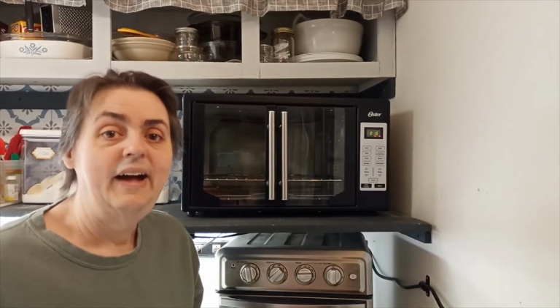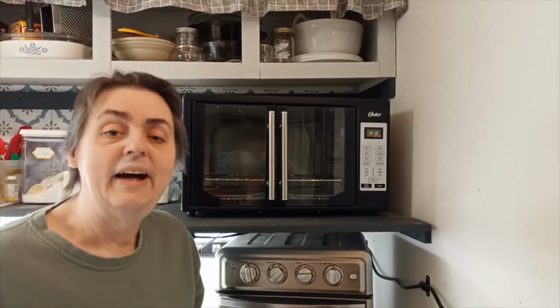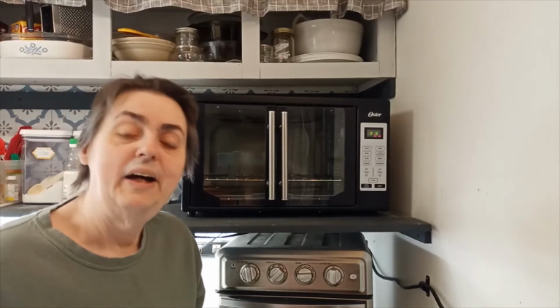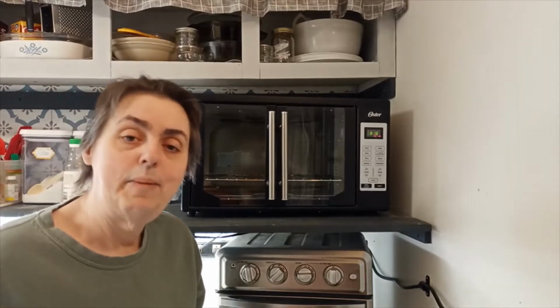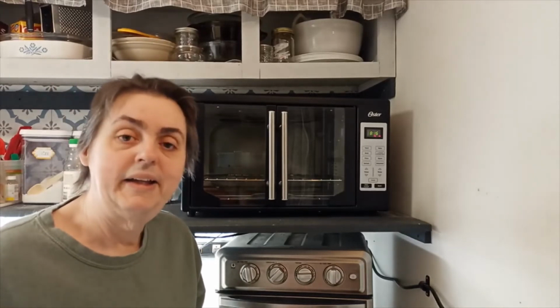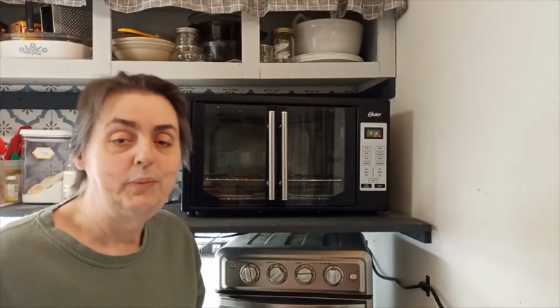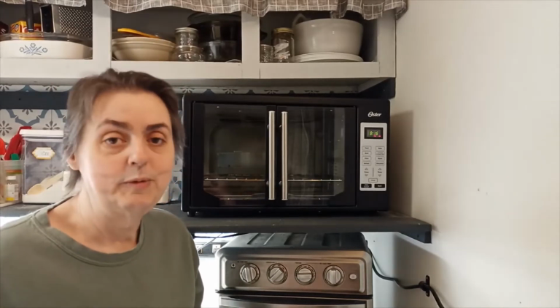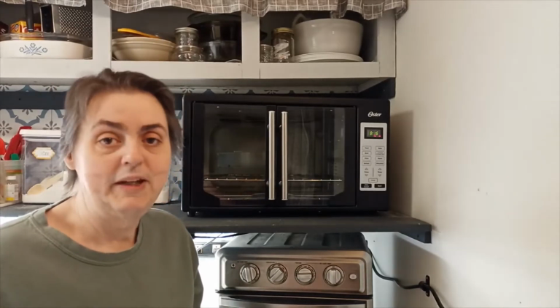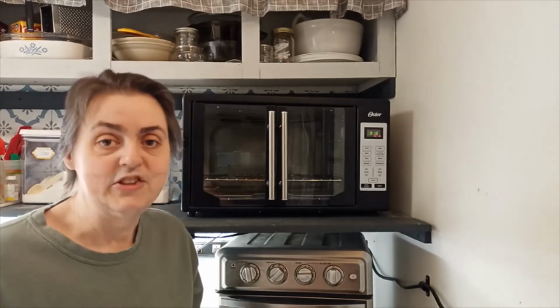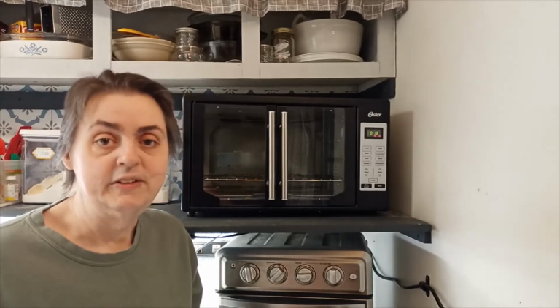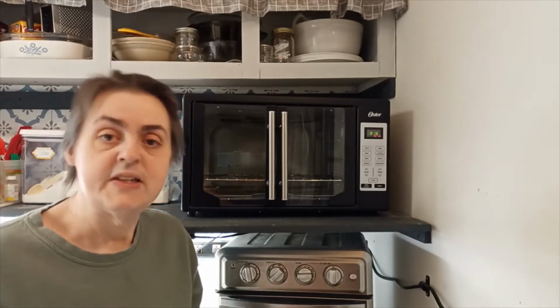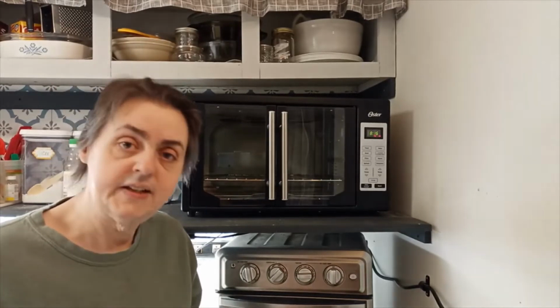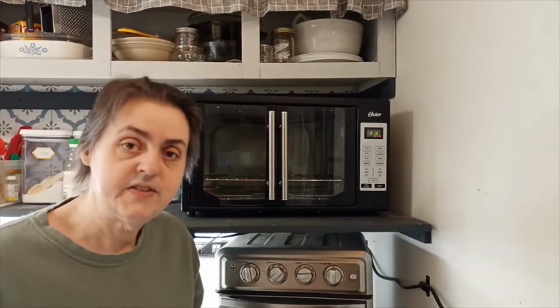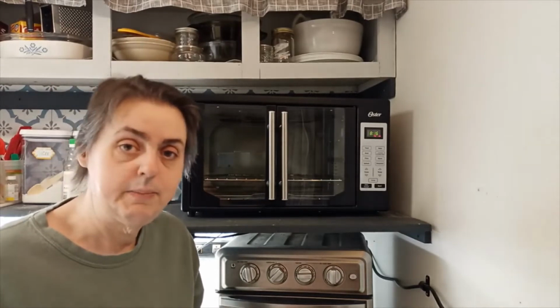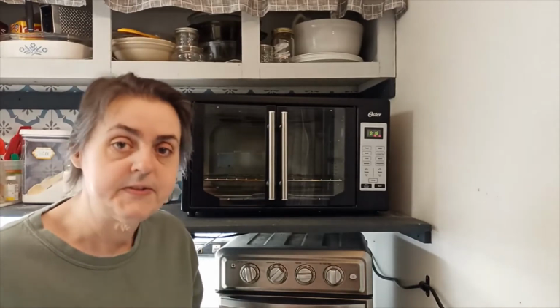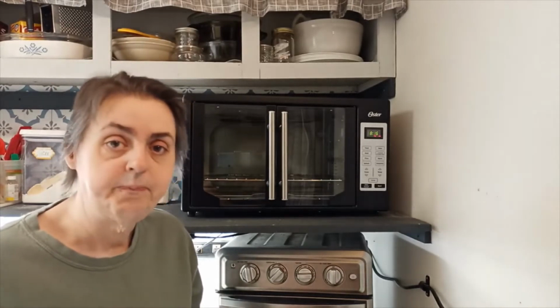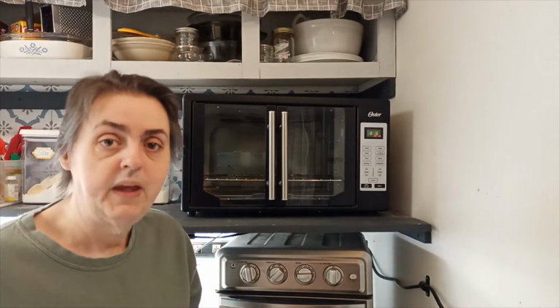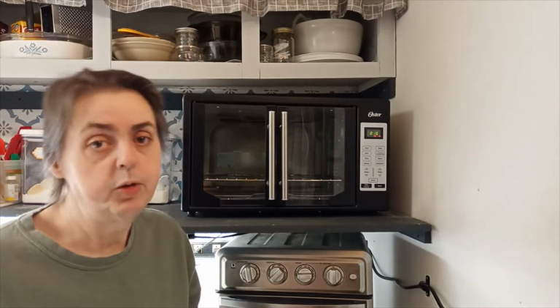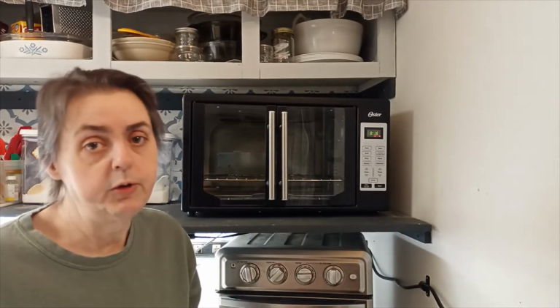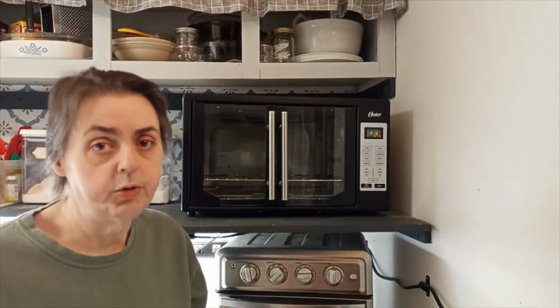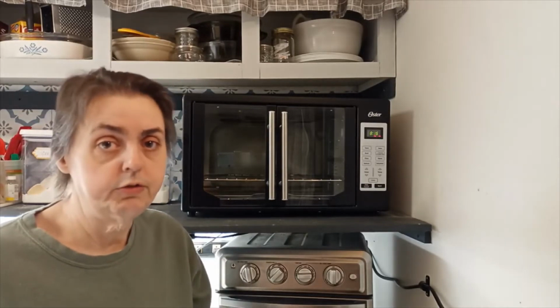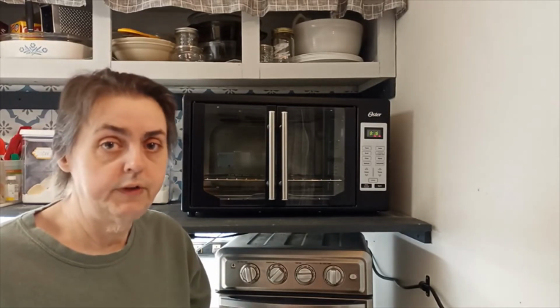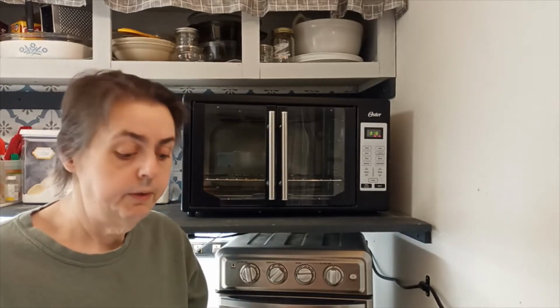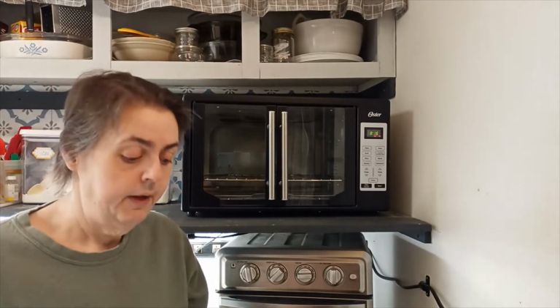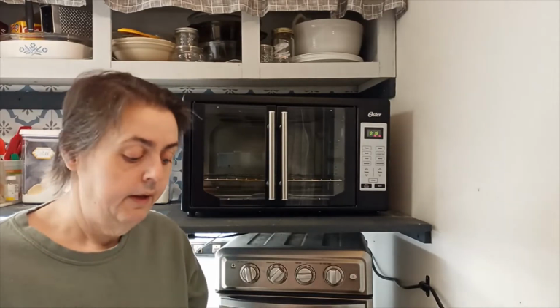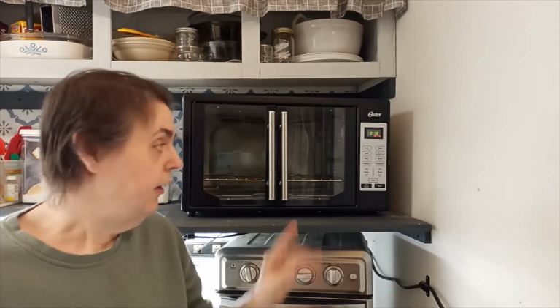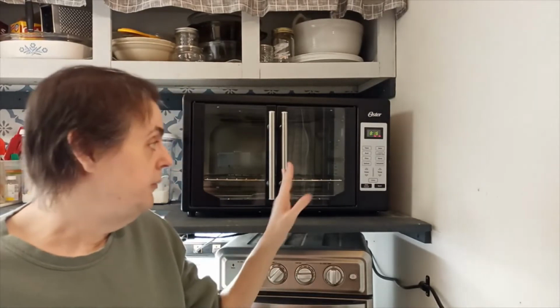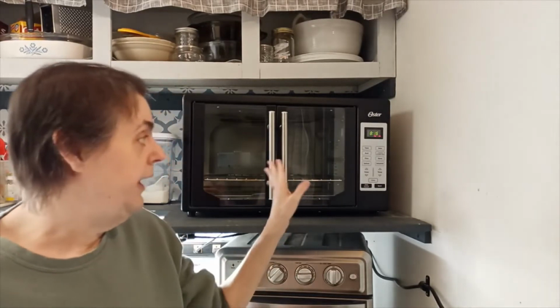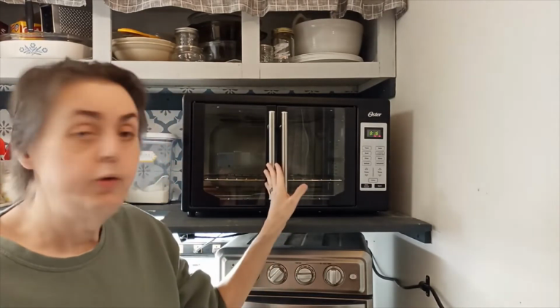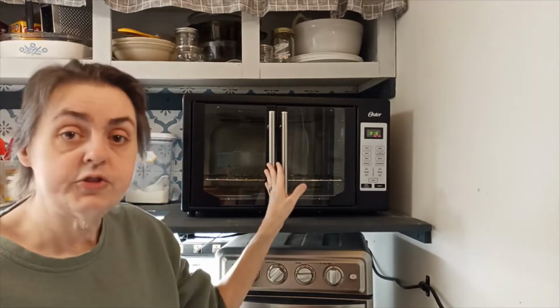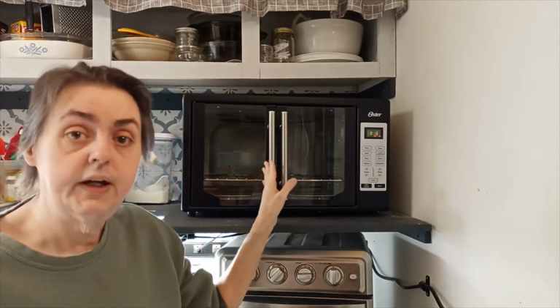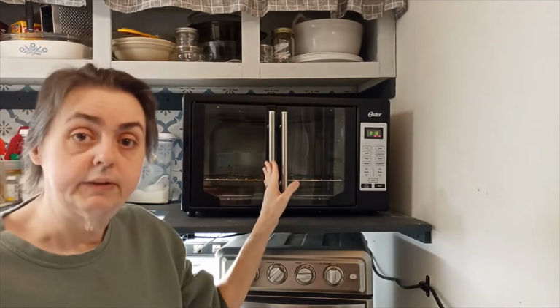Hi, I'm Alene. Welcome to my kitchen, Sunday Snippets. I'm going to be doing a product review on my Oster oven.